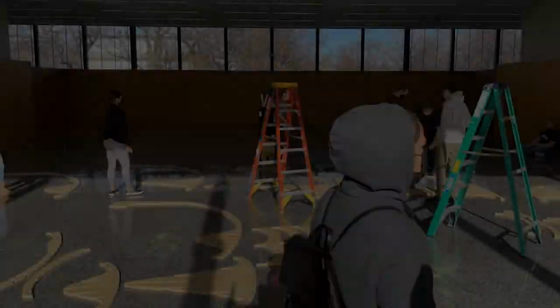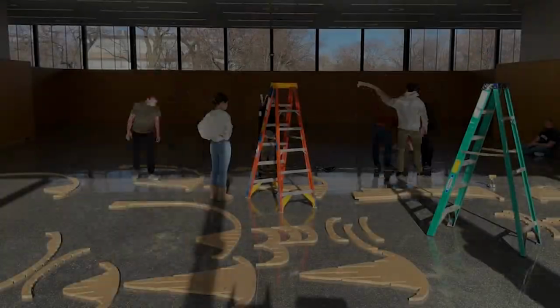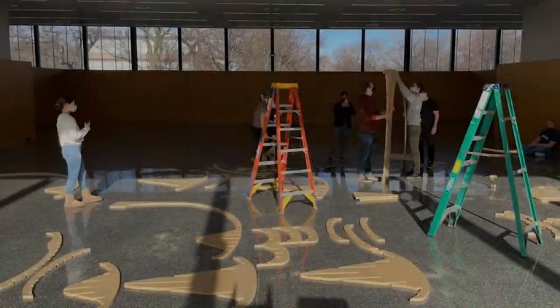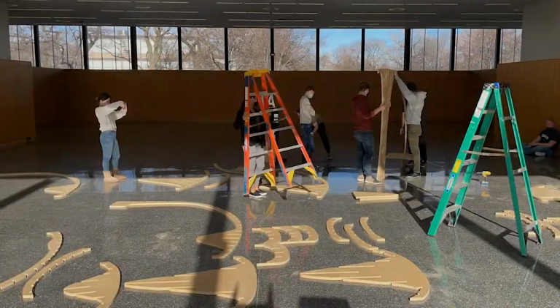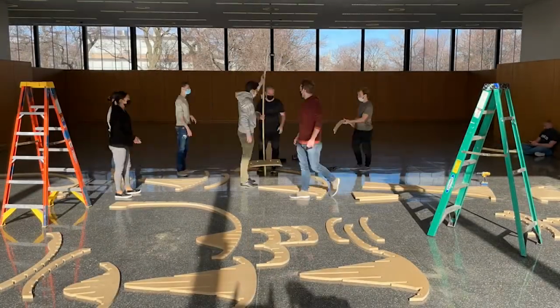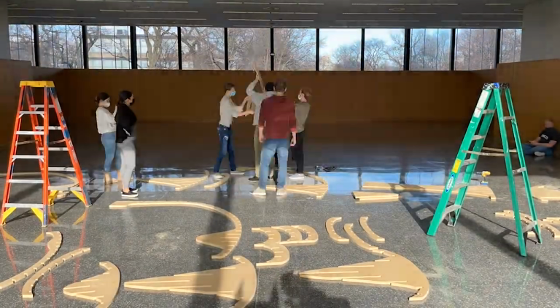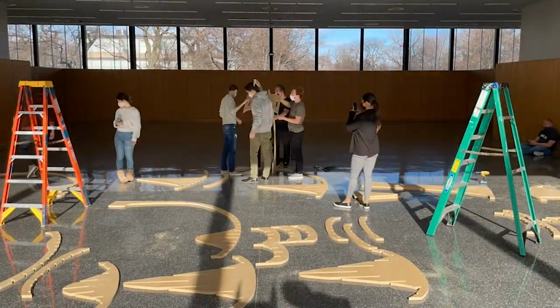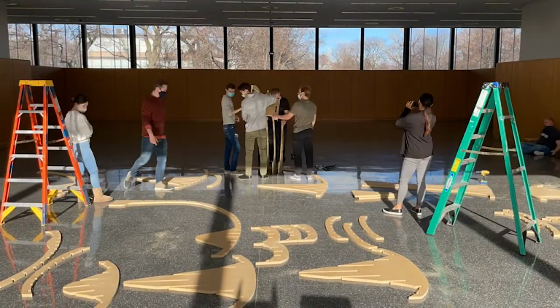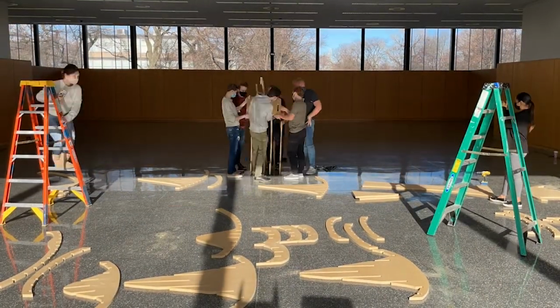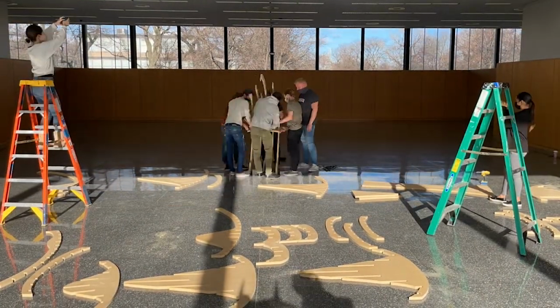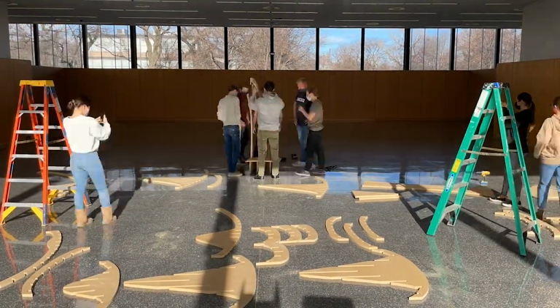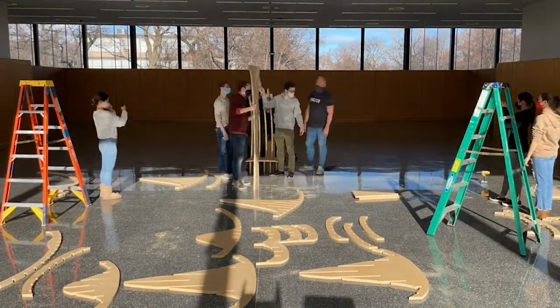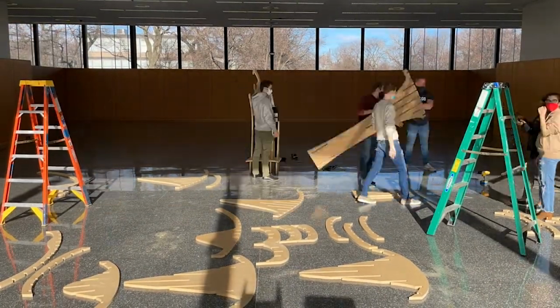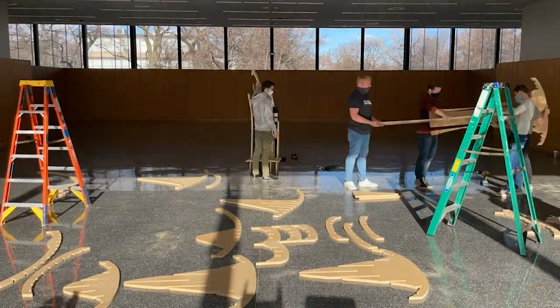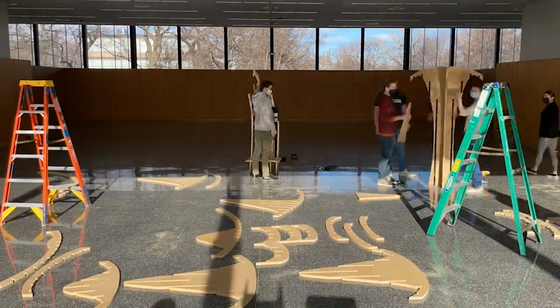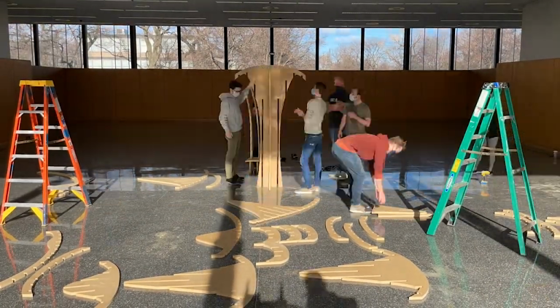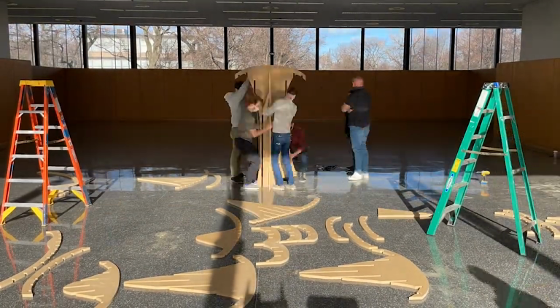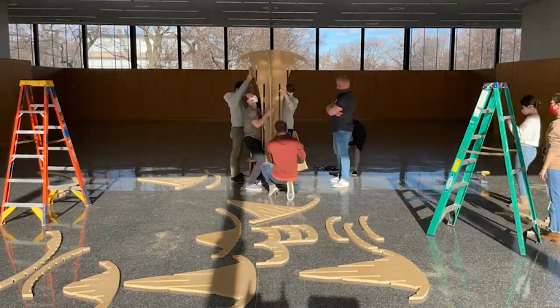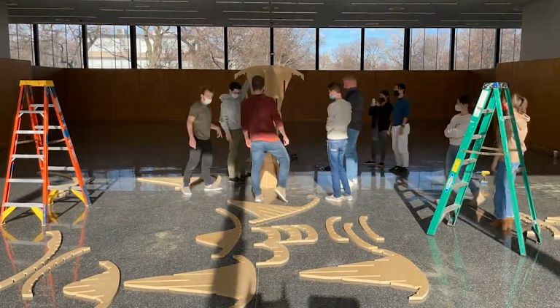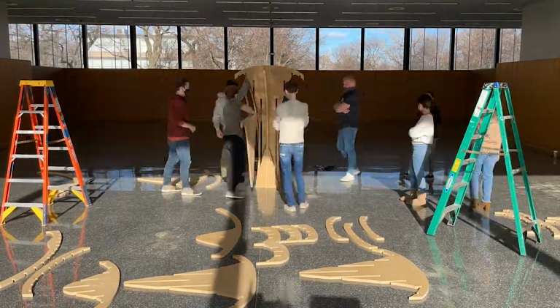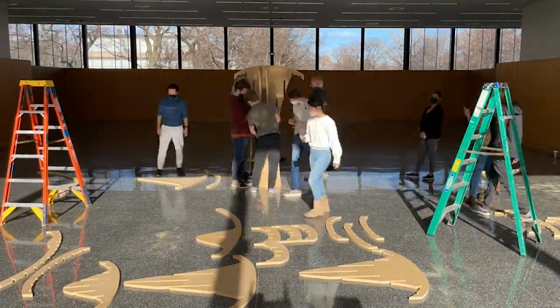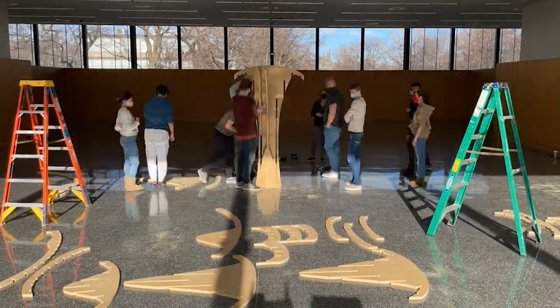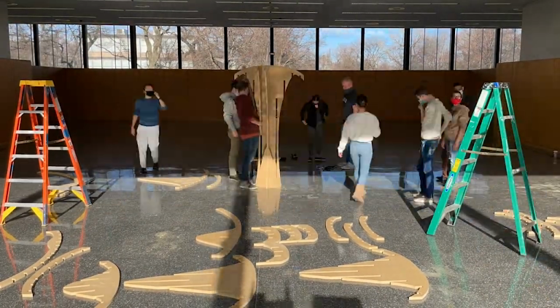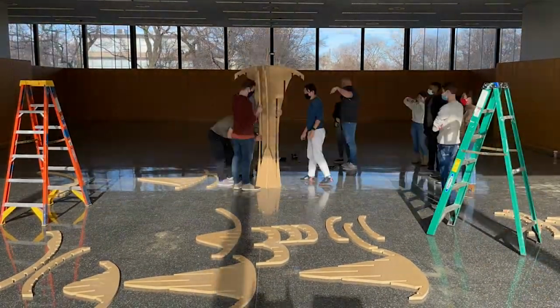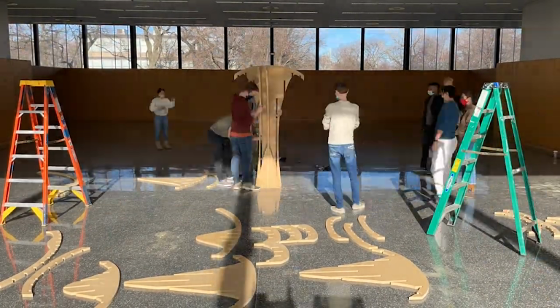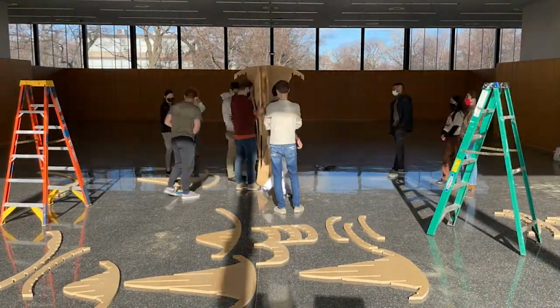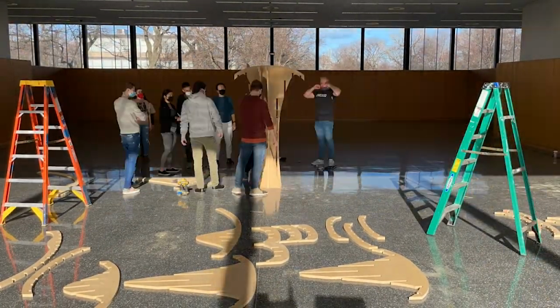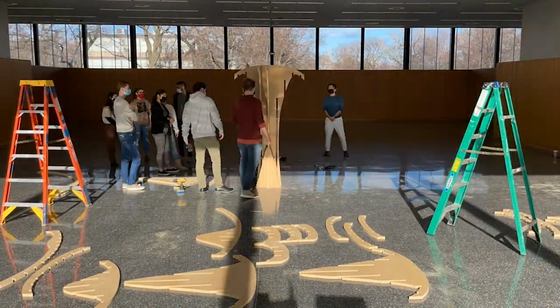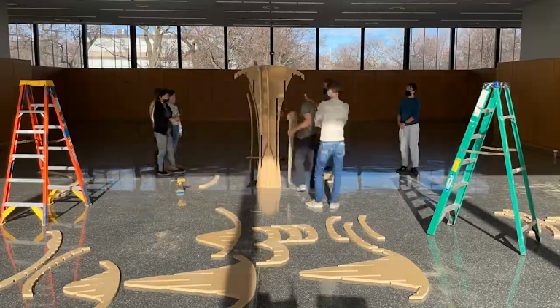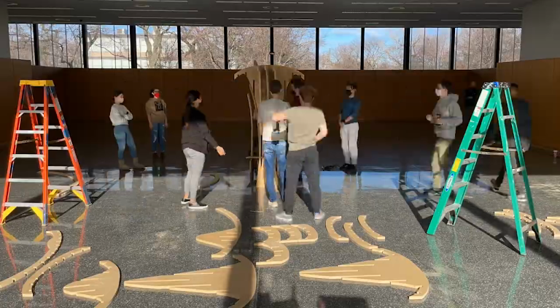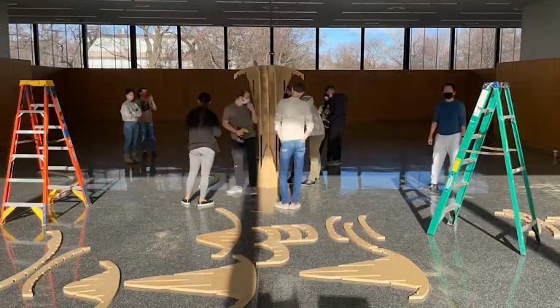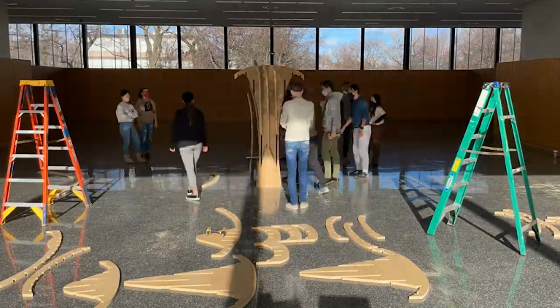Most of the time was just spent sanding and chiseling the inside connections of the waffles so that they could actually fit into each other.